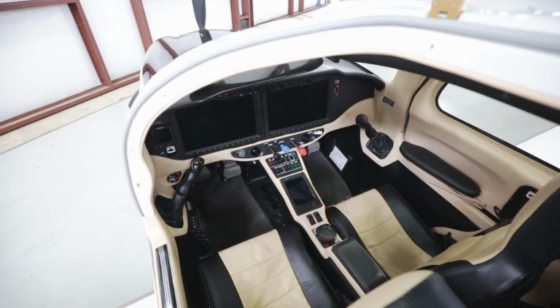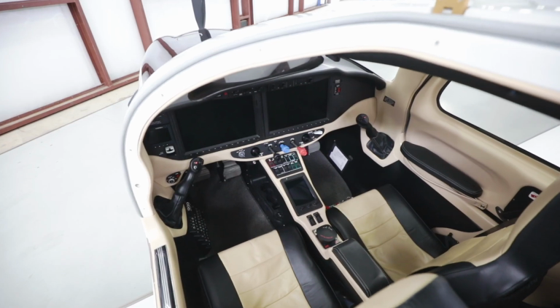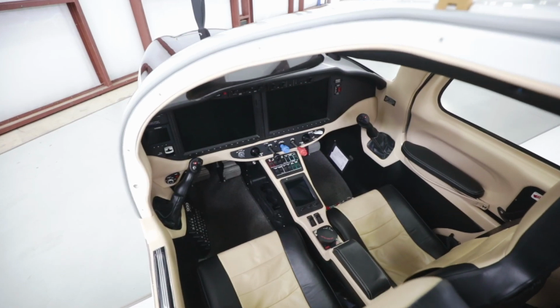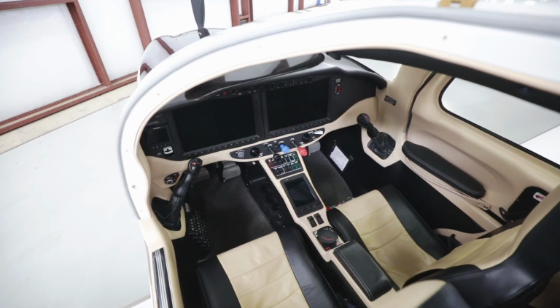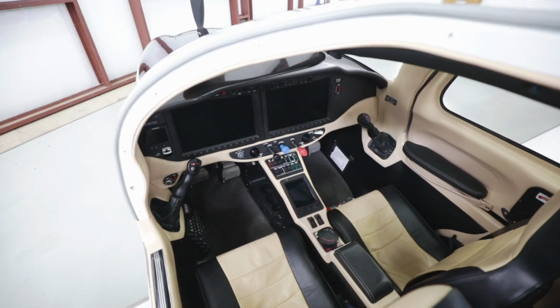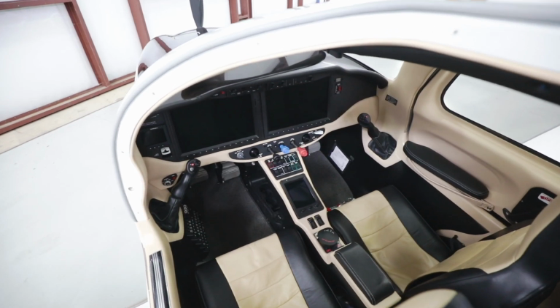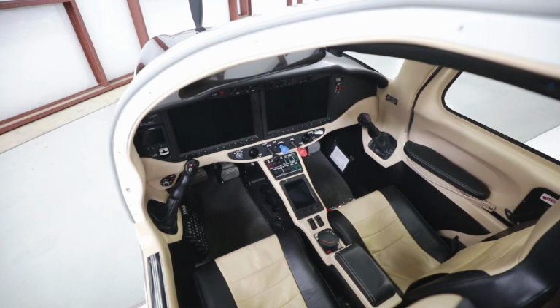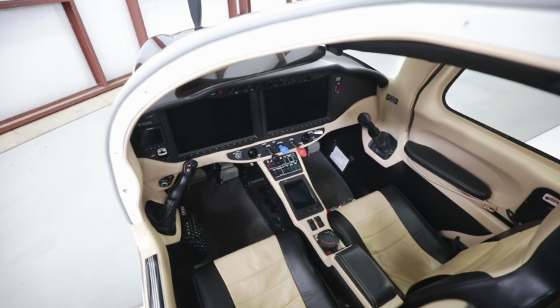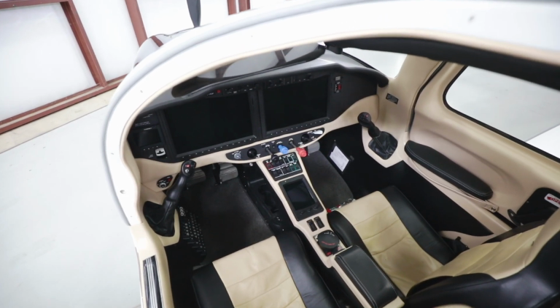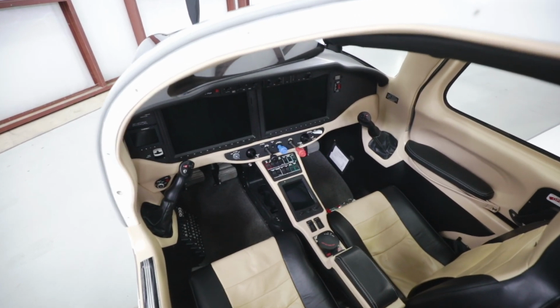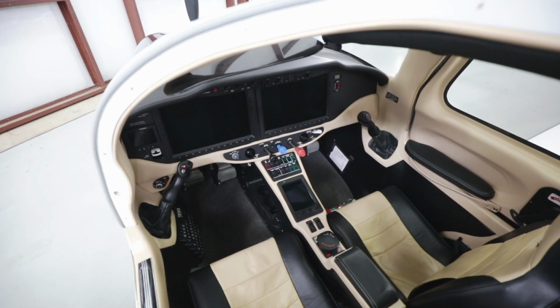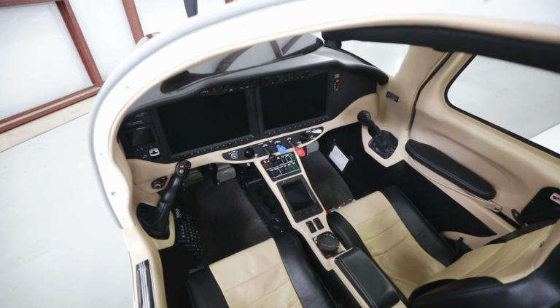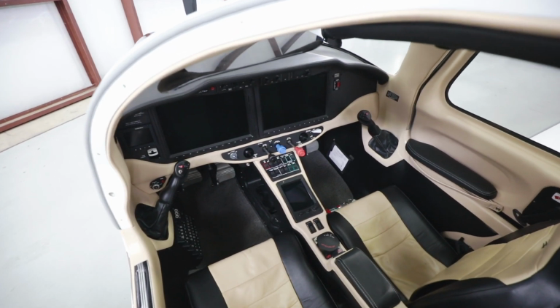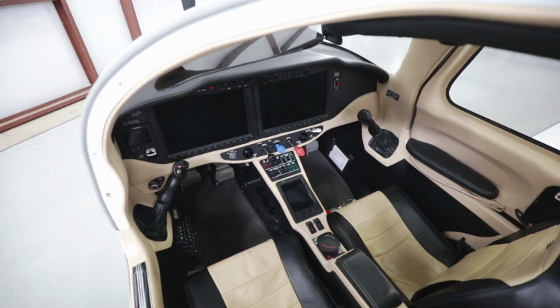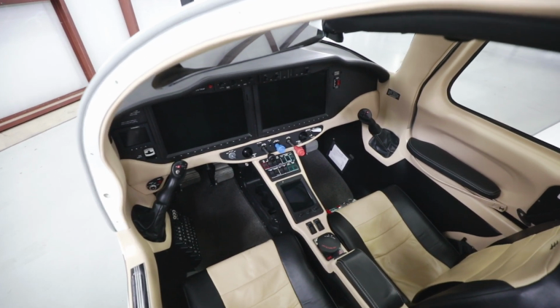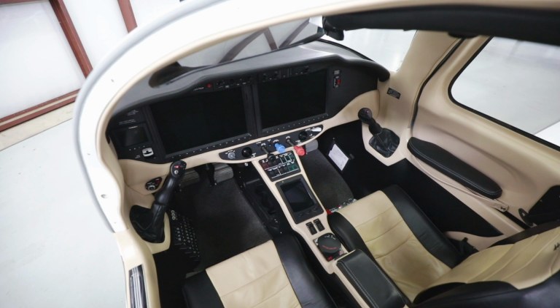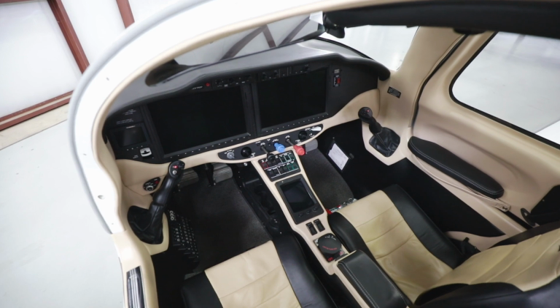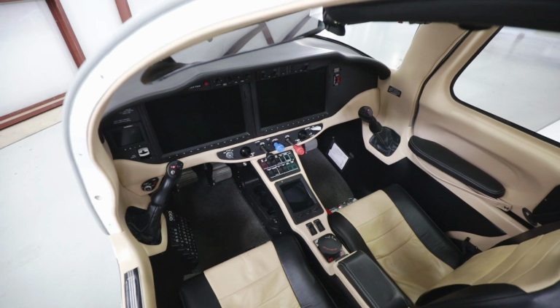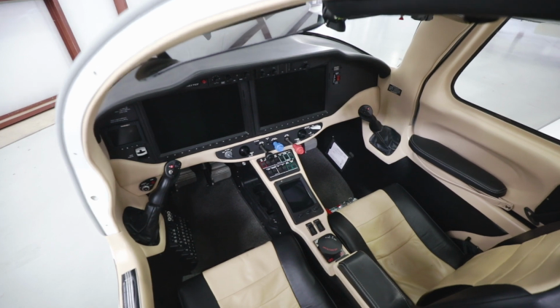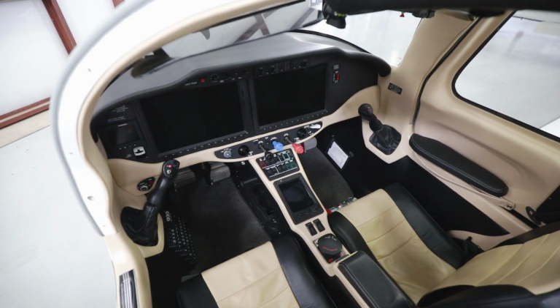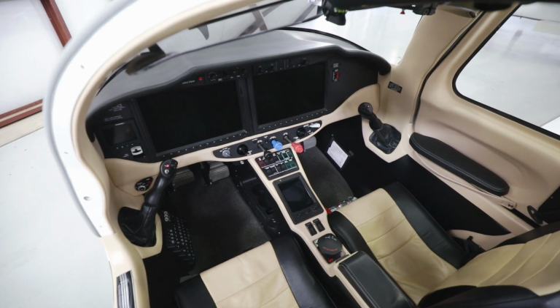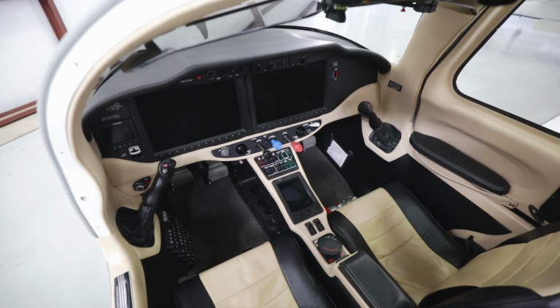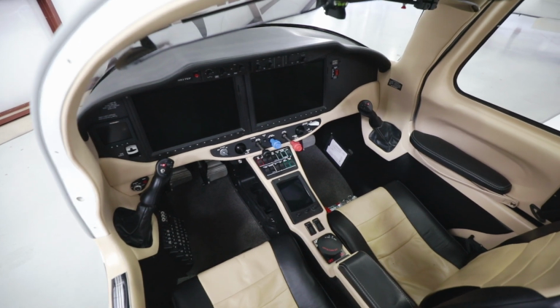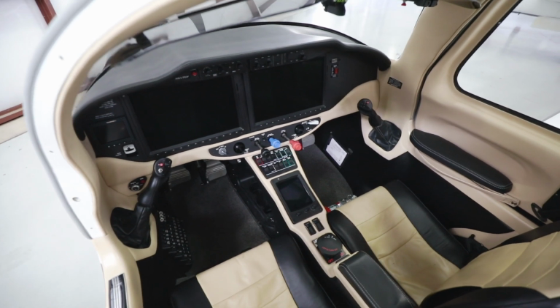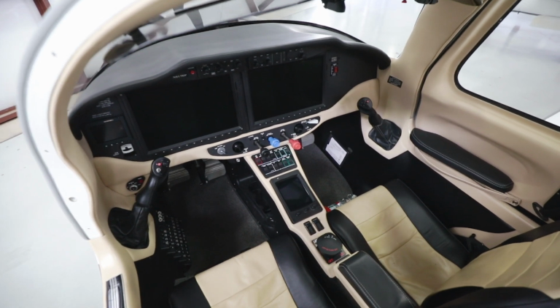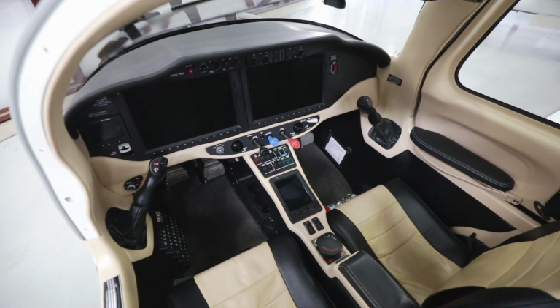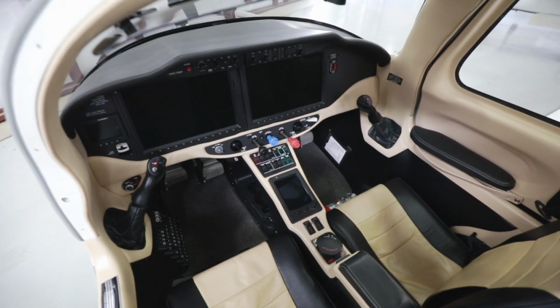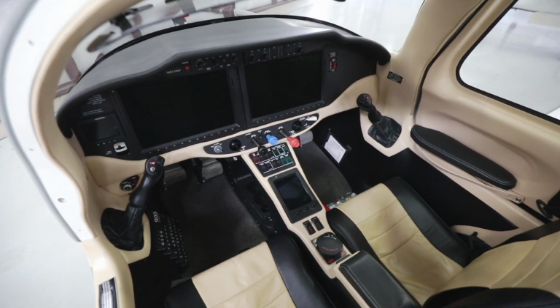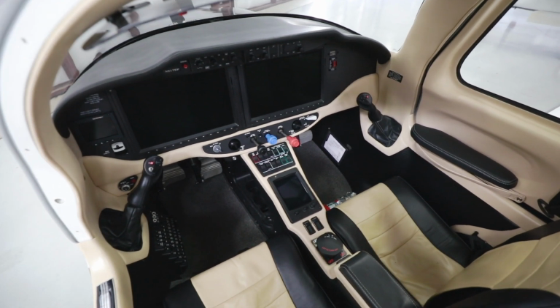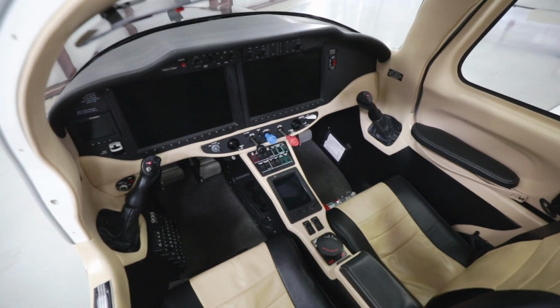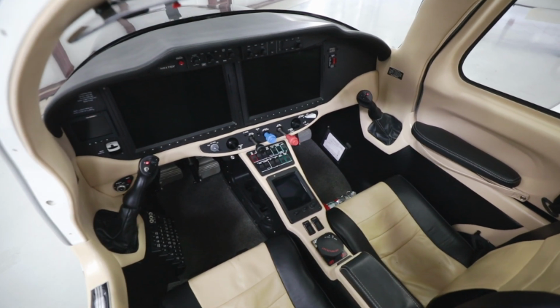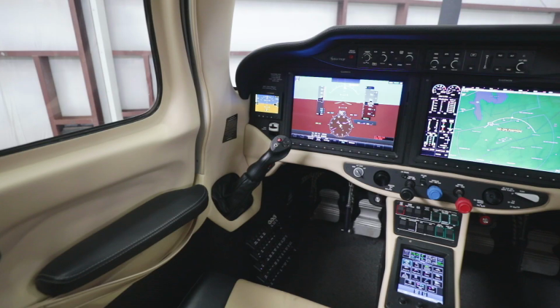The avionics were designed to offer maximum reliability, safety, and situational awareness.